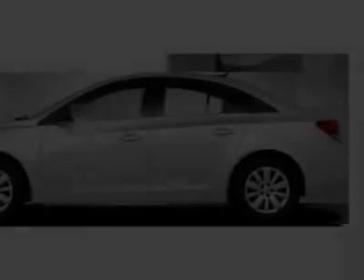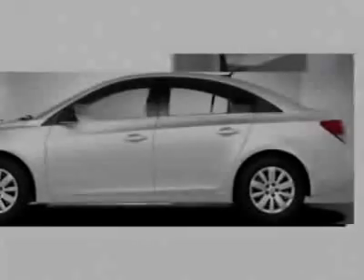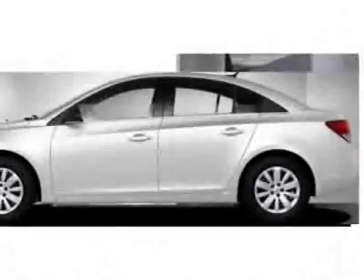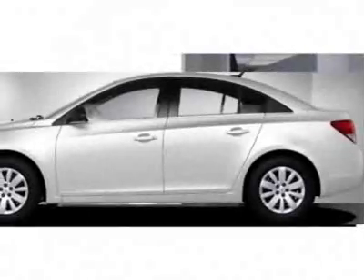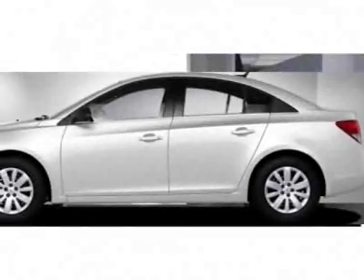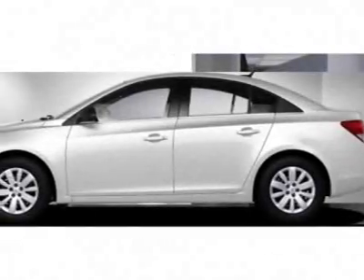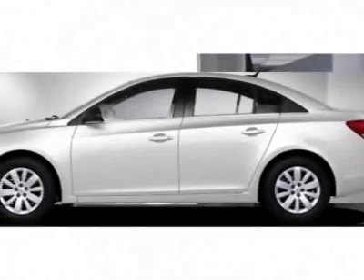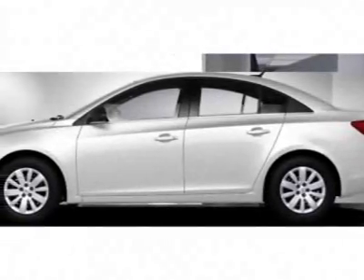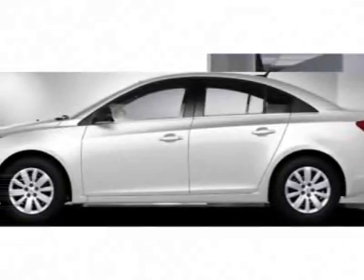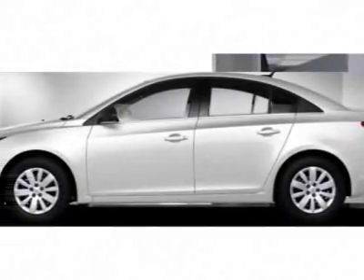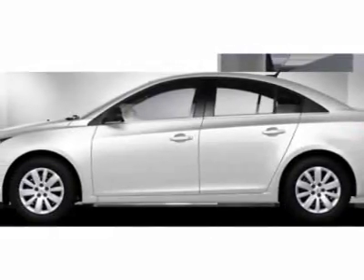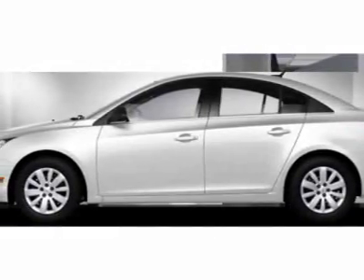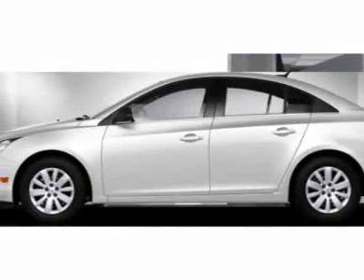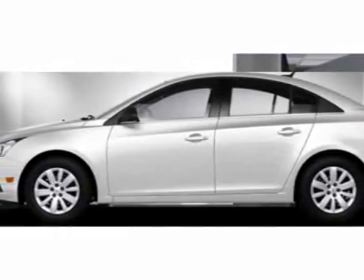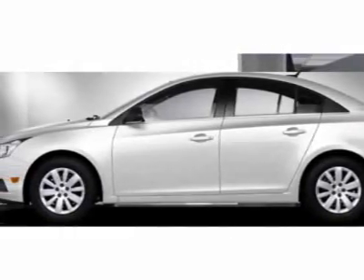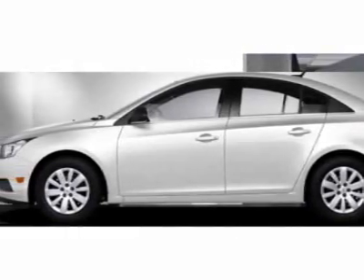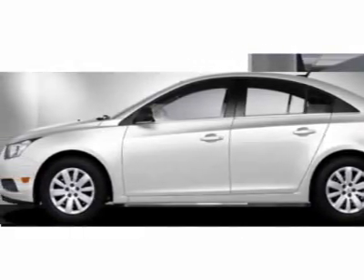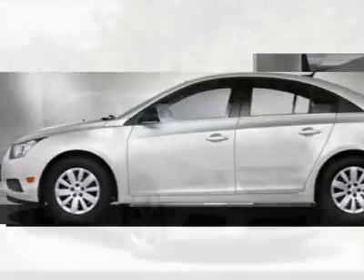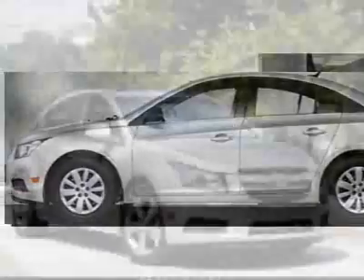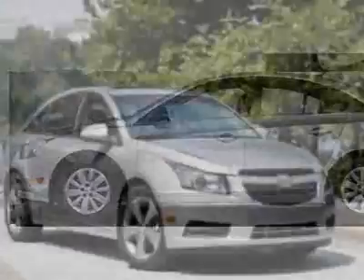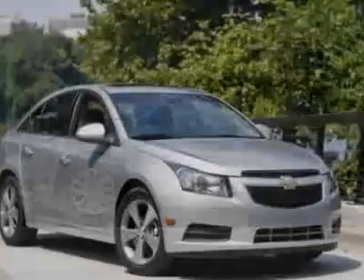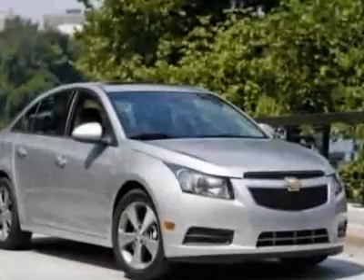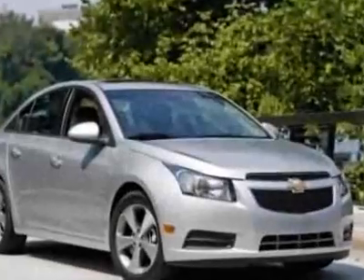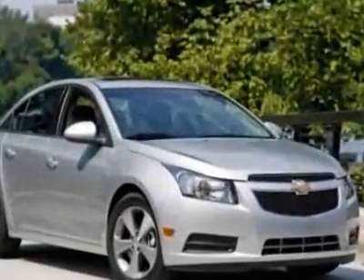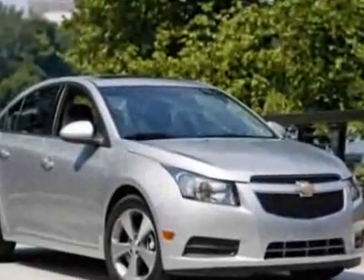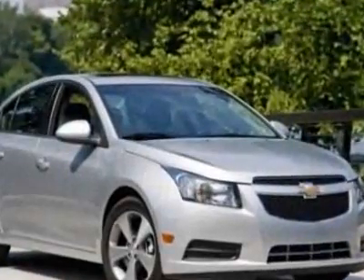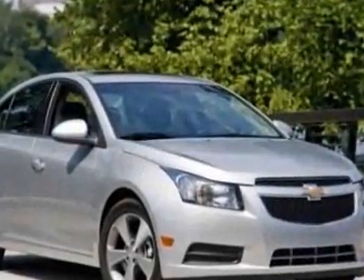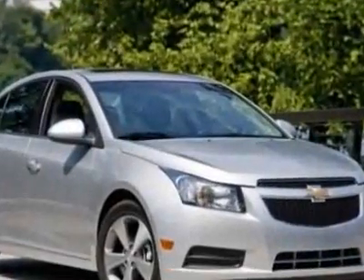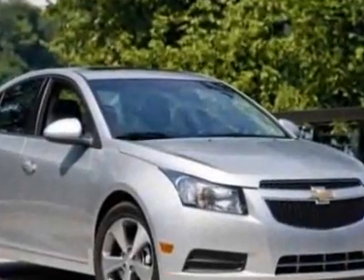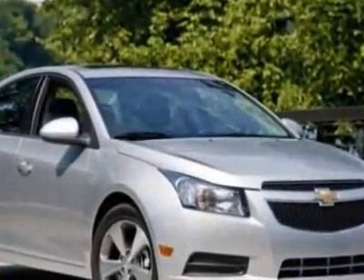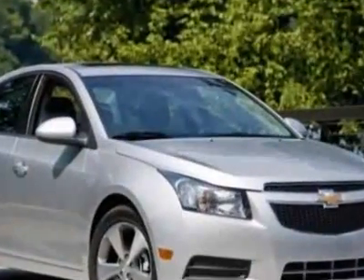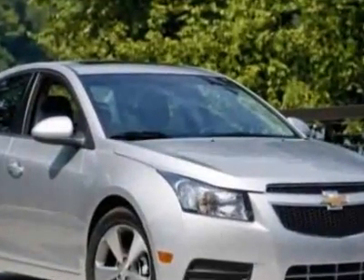Check out this new 2011 Chevrolet Cruze. For your protection, this vehicle has a full factory warranty.